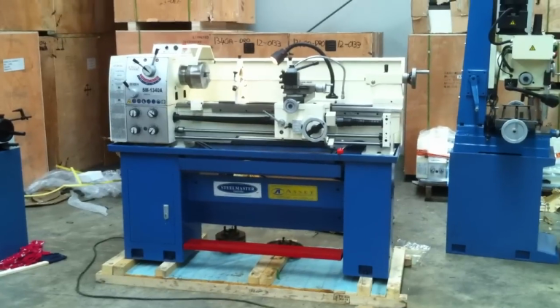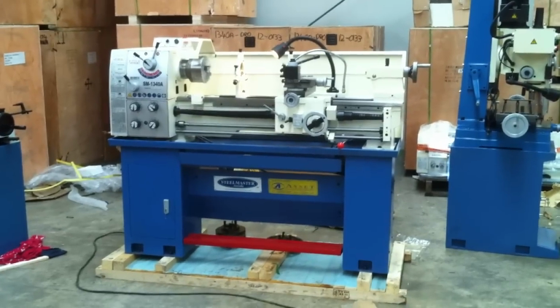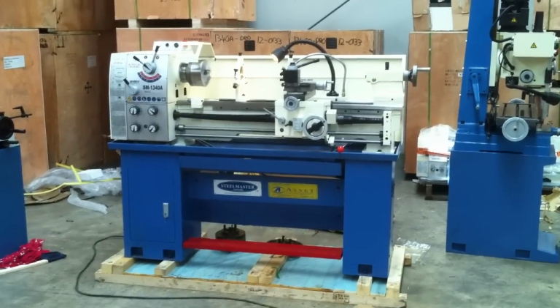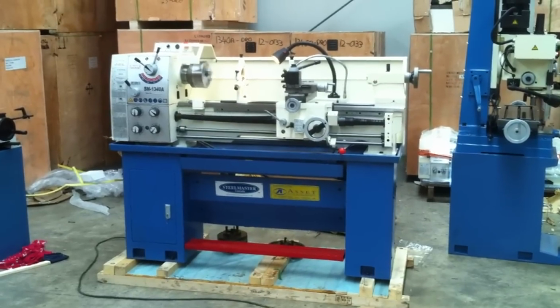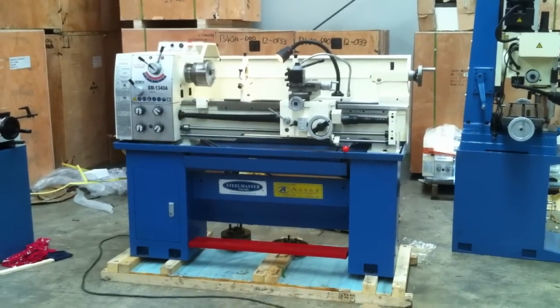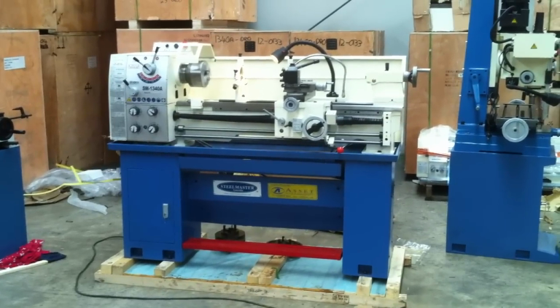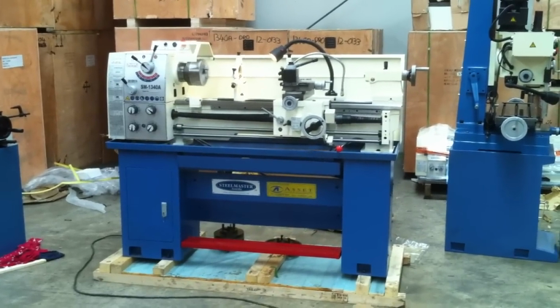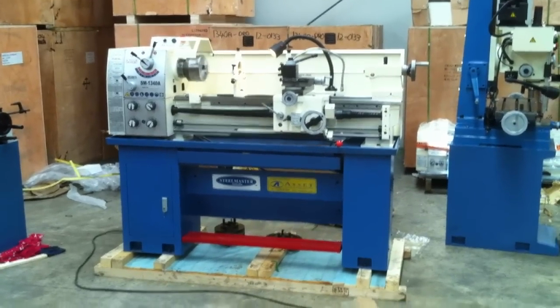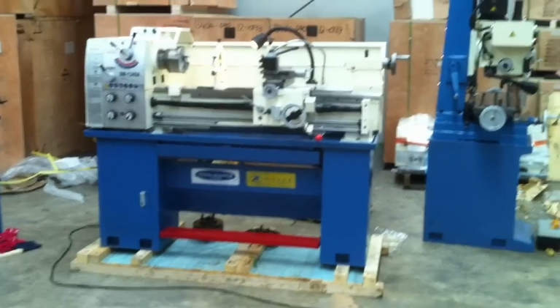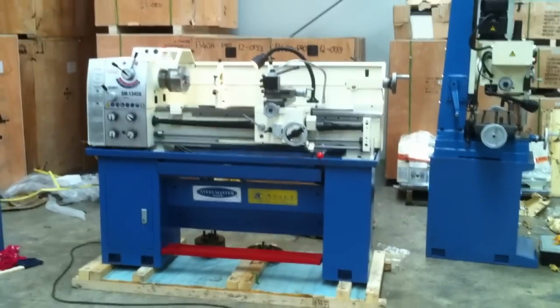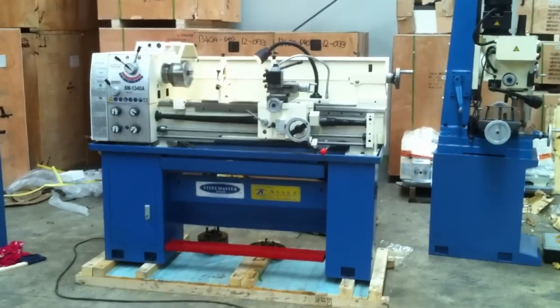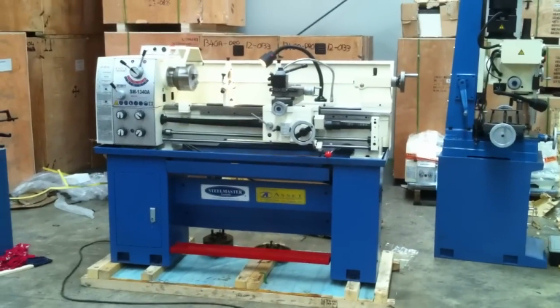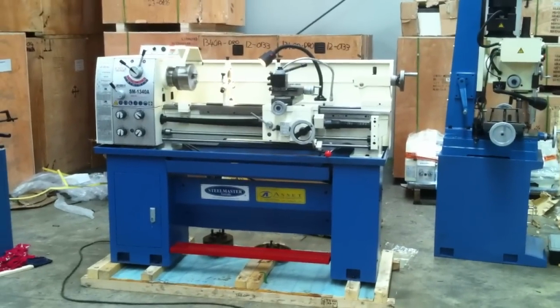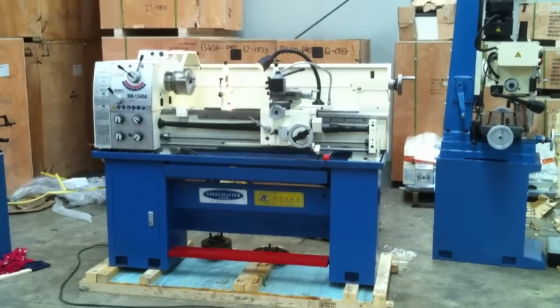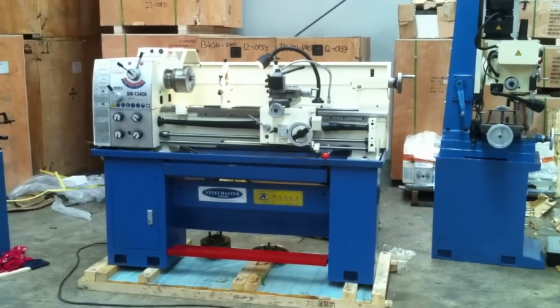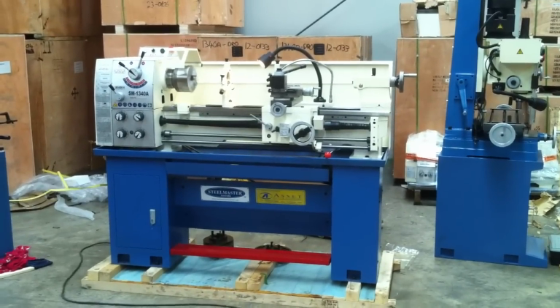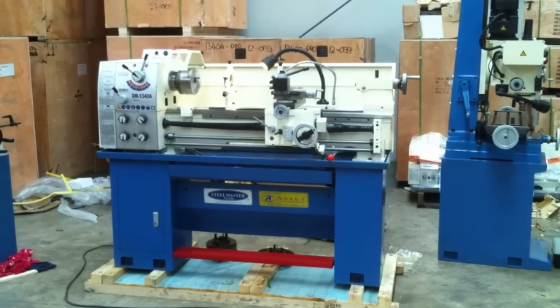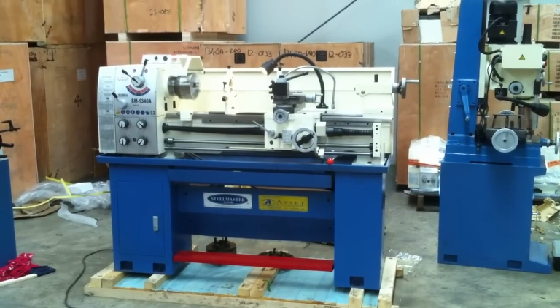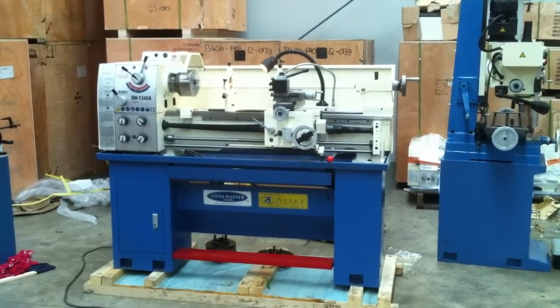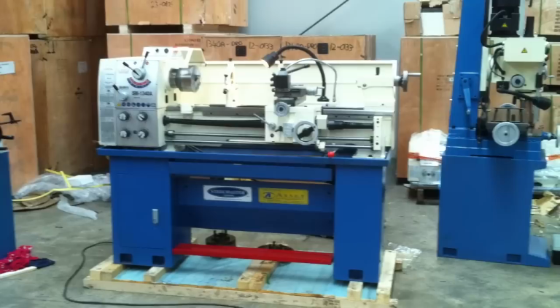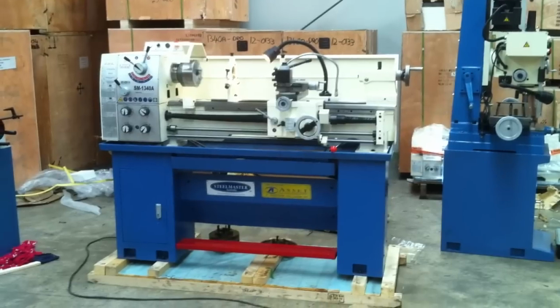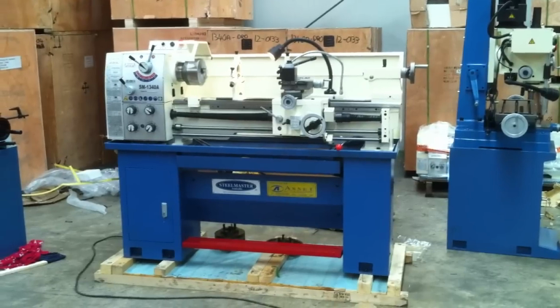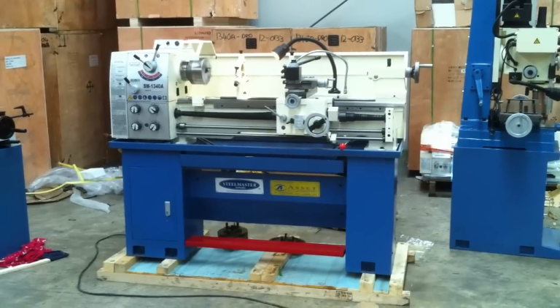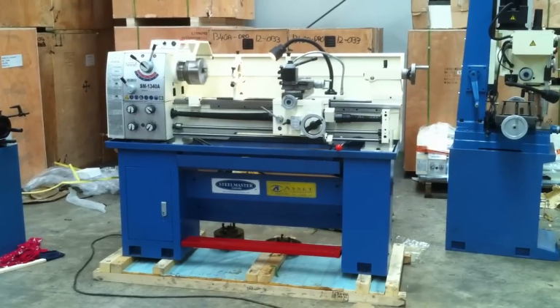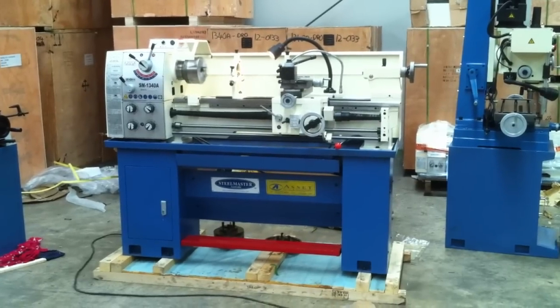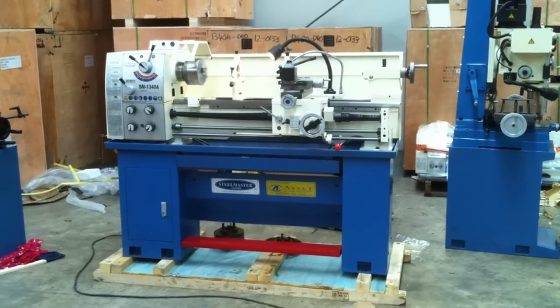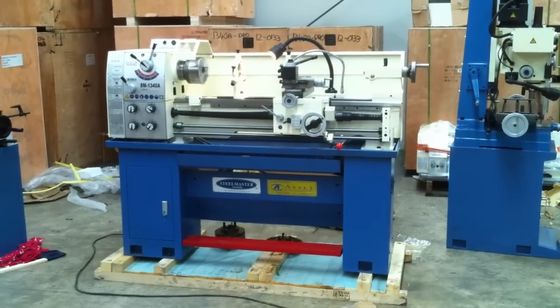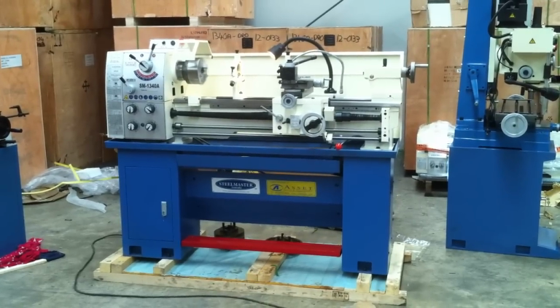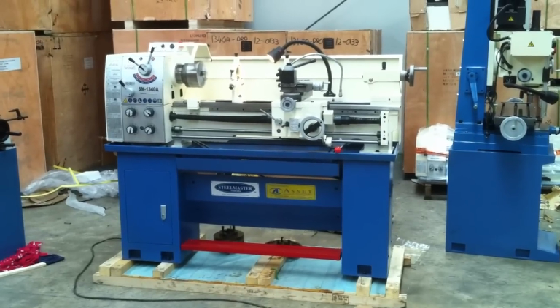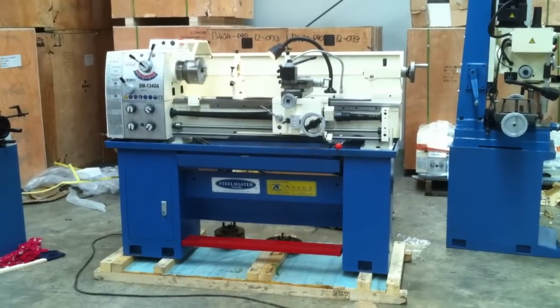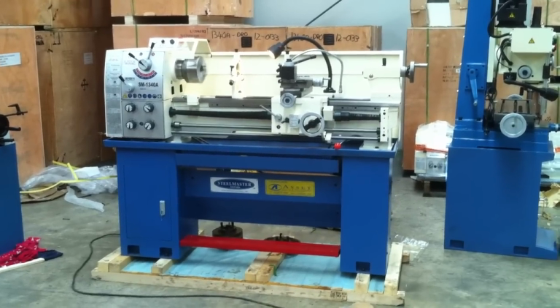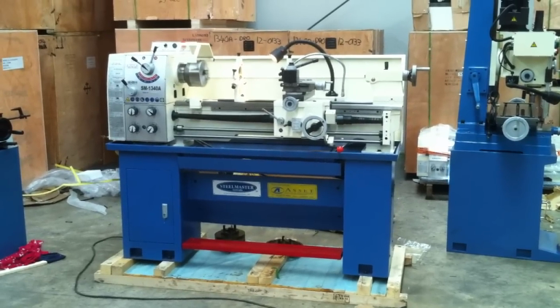Welcome to Asset Plant Machinery. Today we're going to overview our SteelMaster 1340A geared head centre lathe.